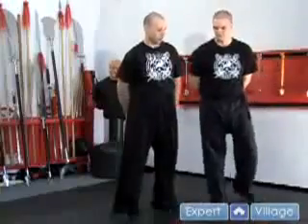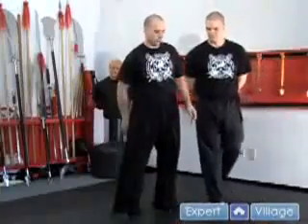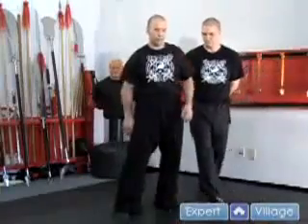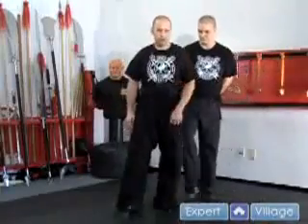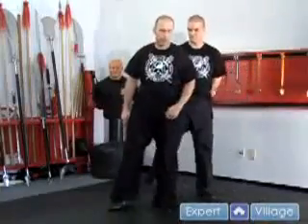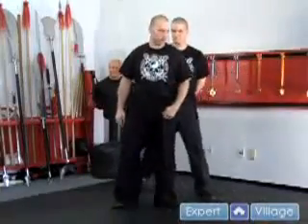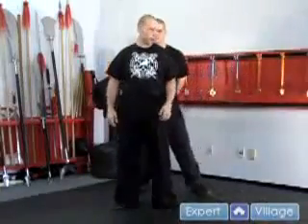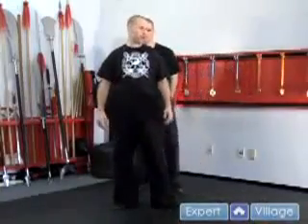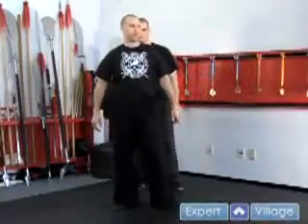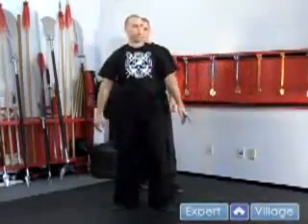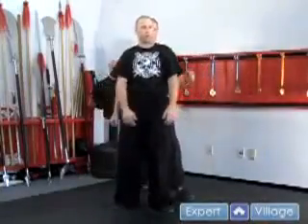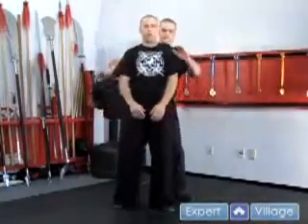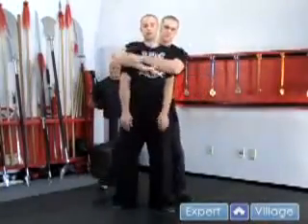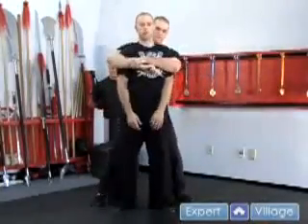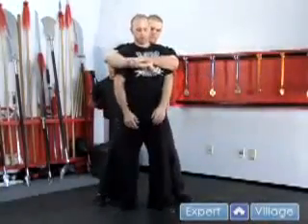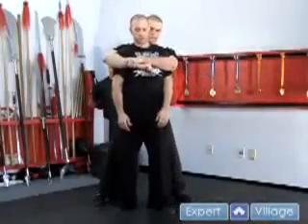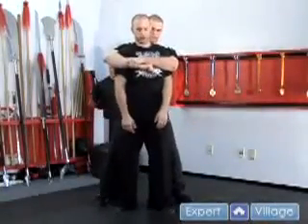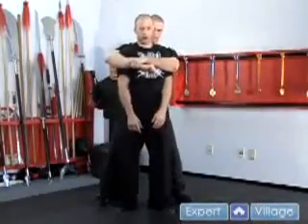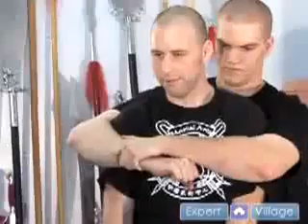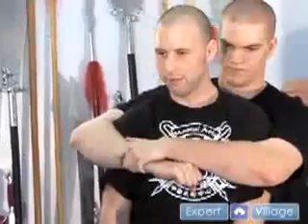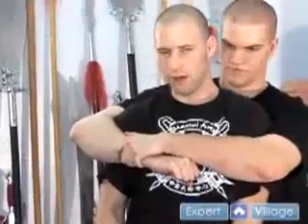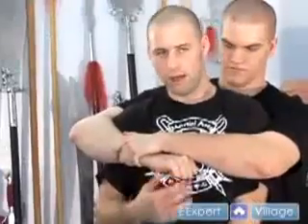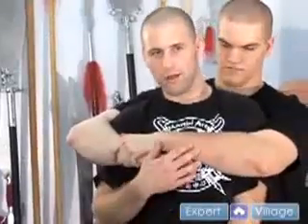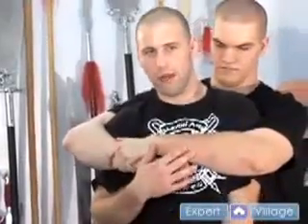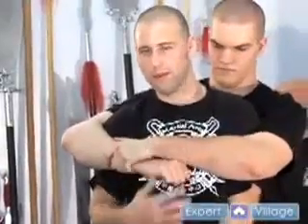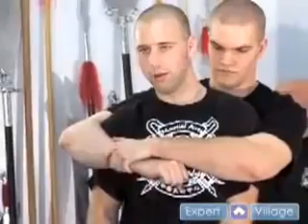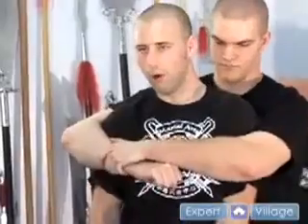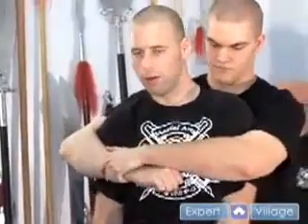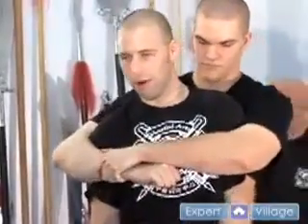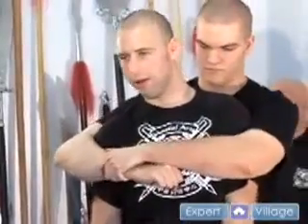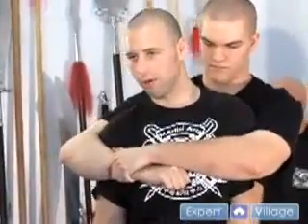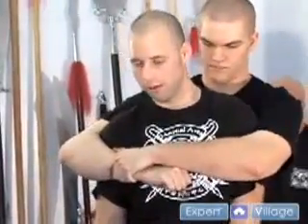Anytime somebody comes behind you and just wraps their arms around you real tight, sometimes it's to the point where you can barely breathe.